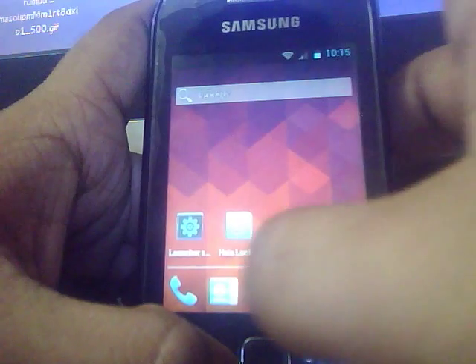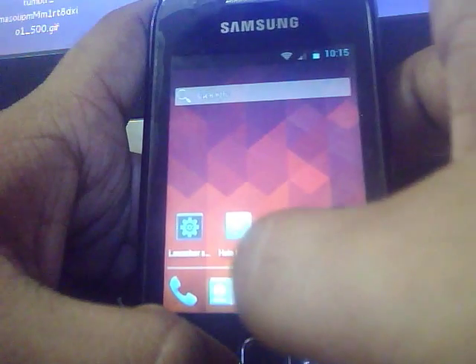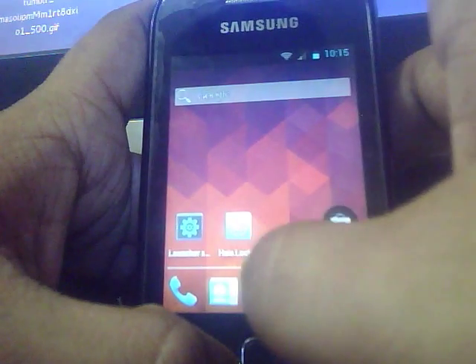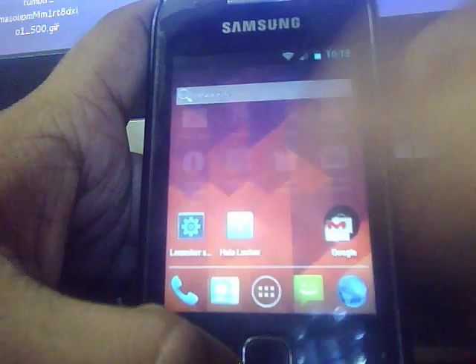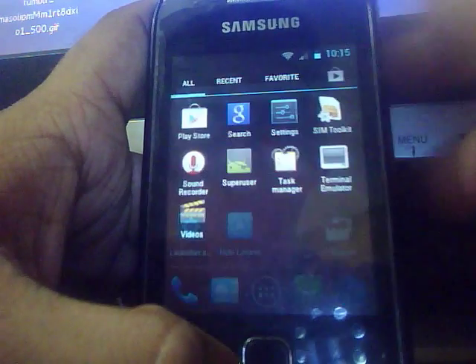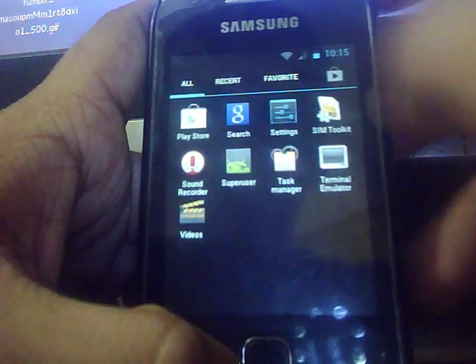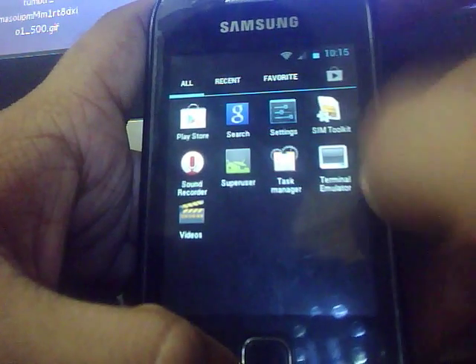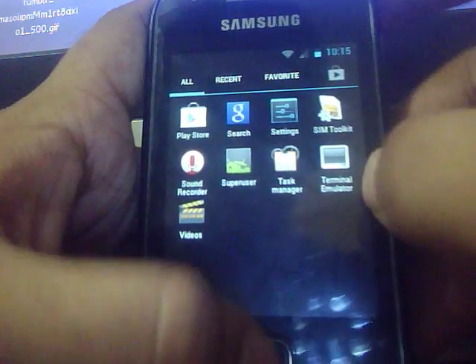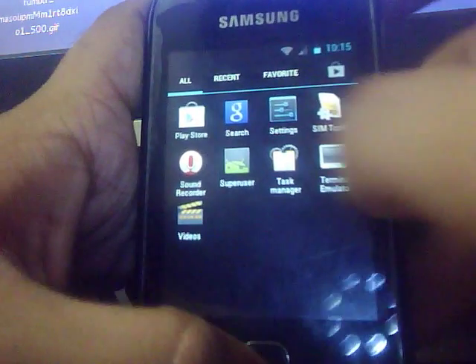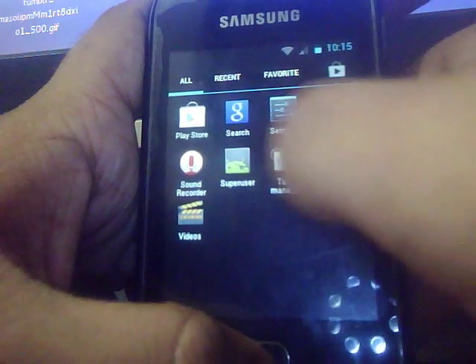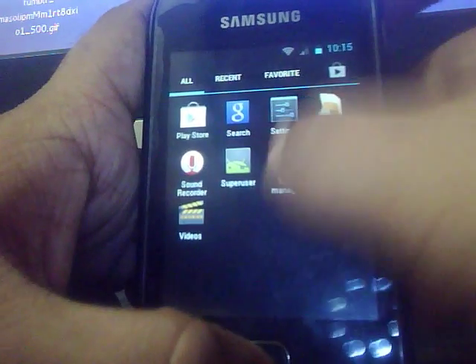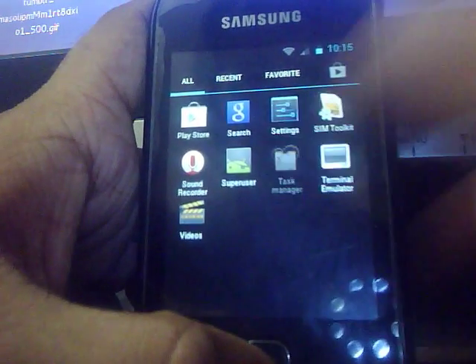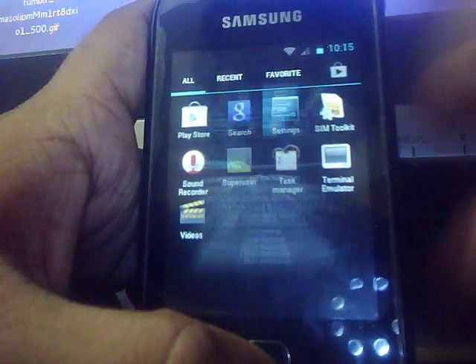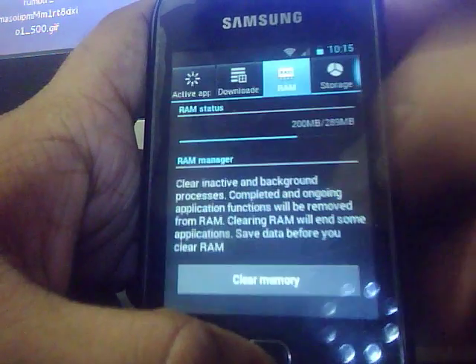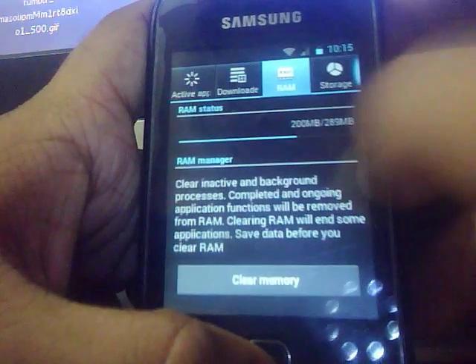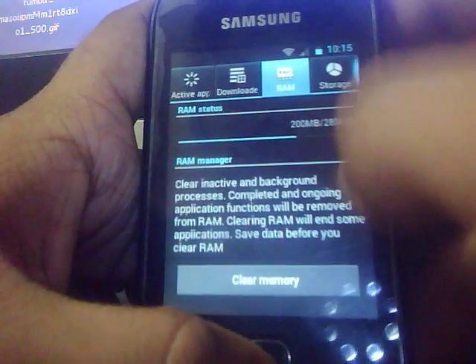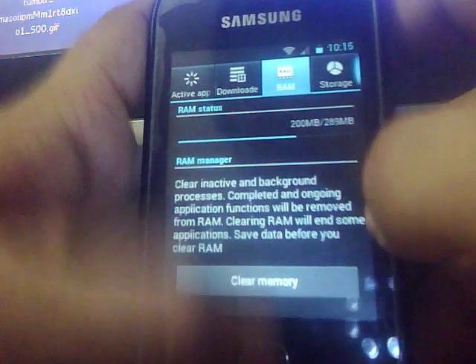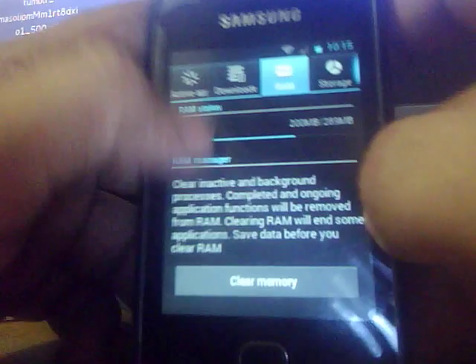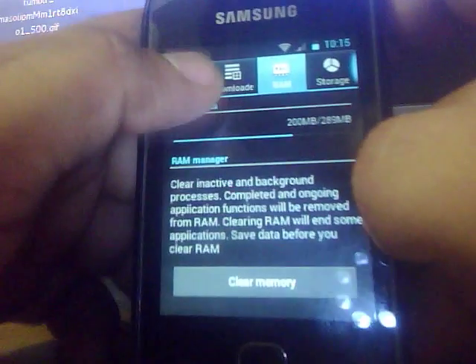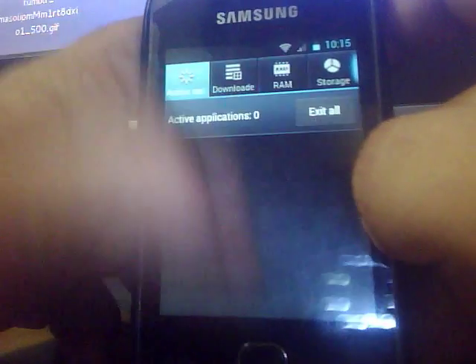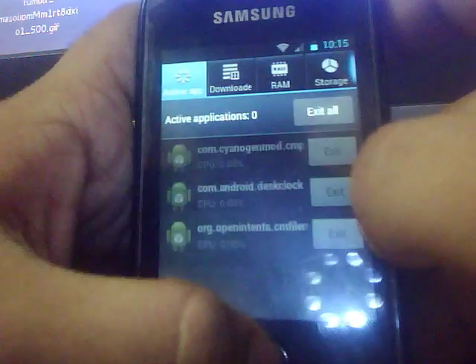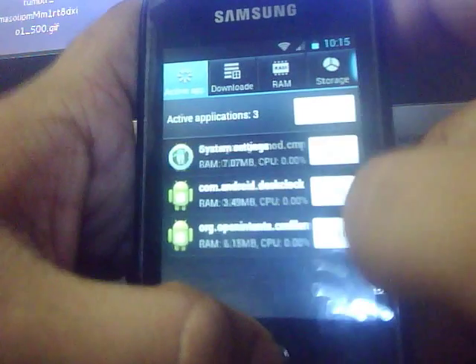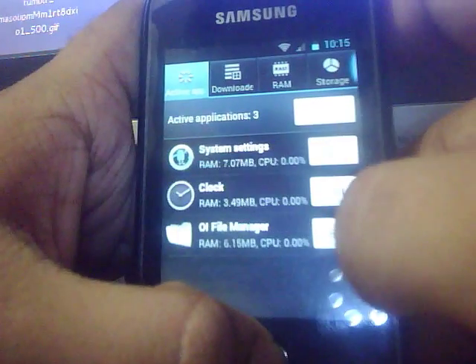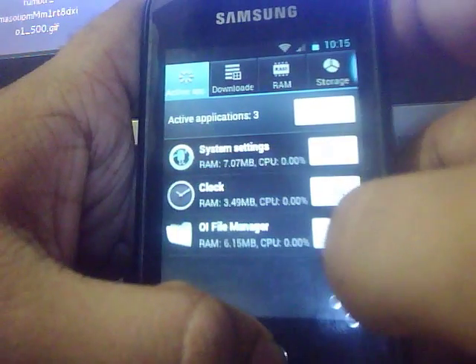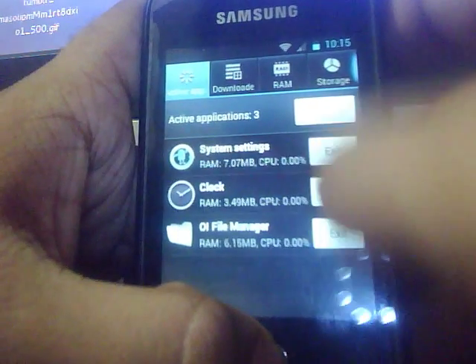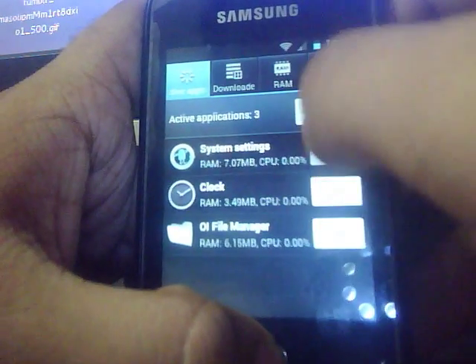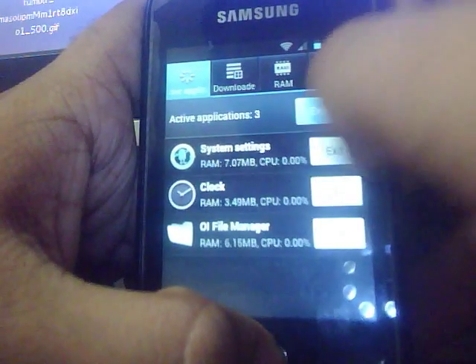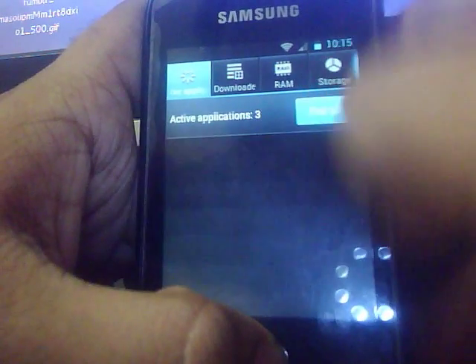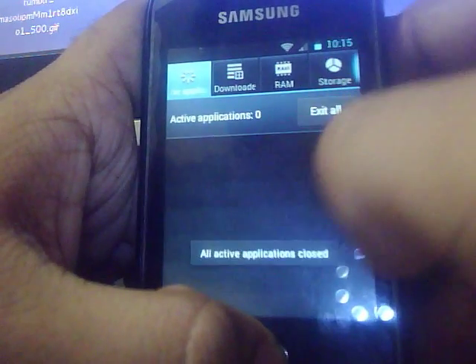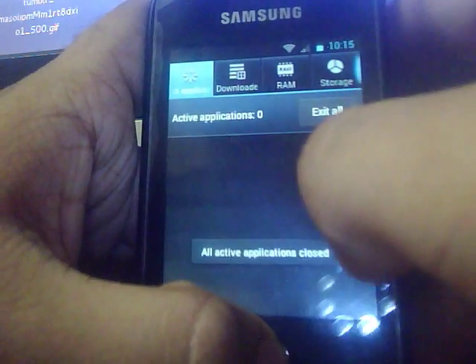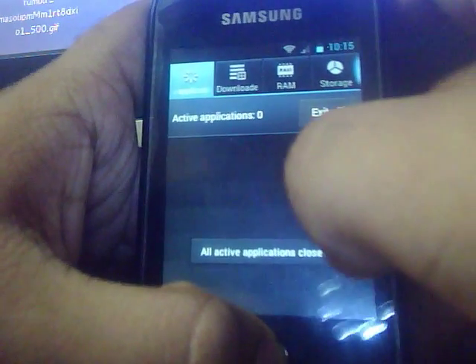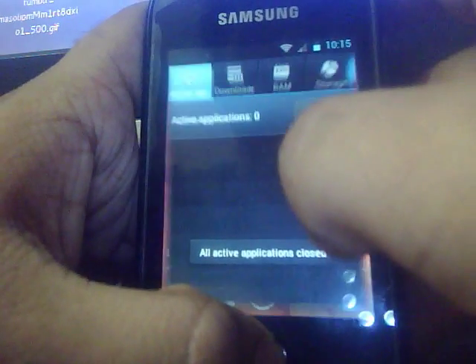You get the Holo launcher home screen with this ROM obviously. Here you get the task manager, which comes pre-installed with this ROM. Let's kill all.